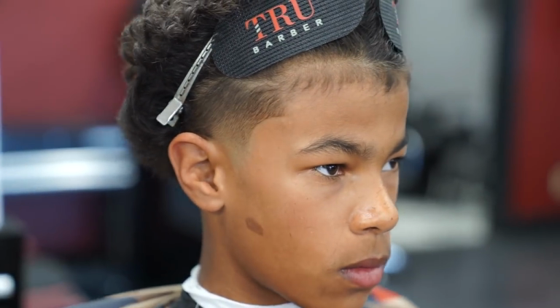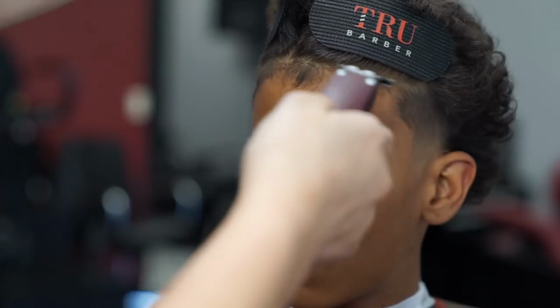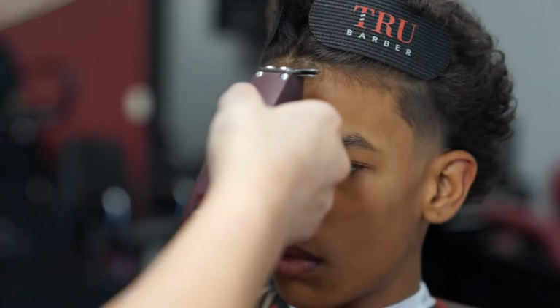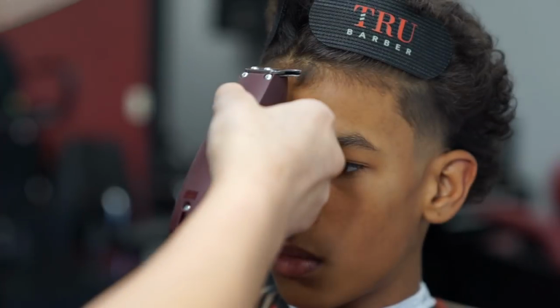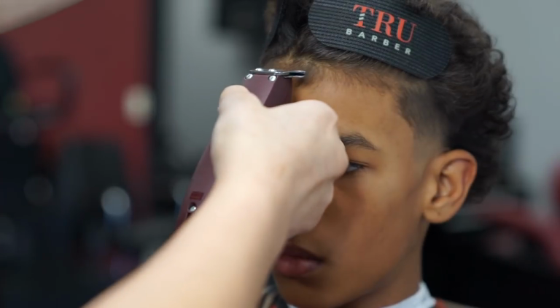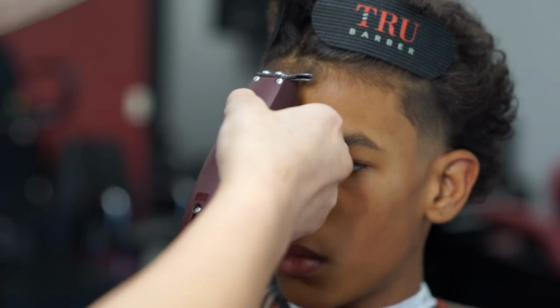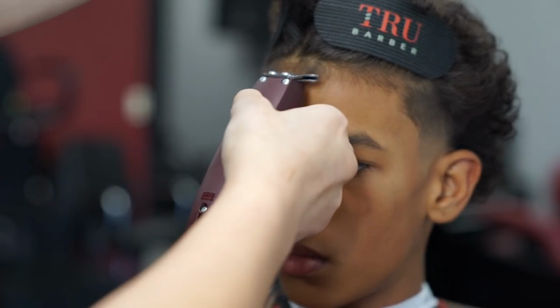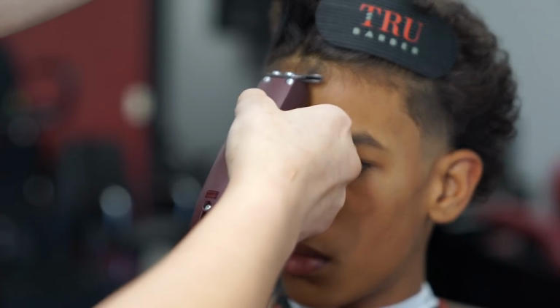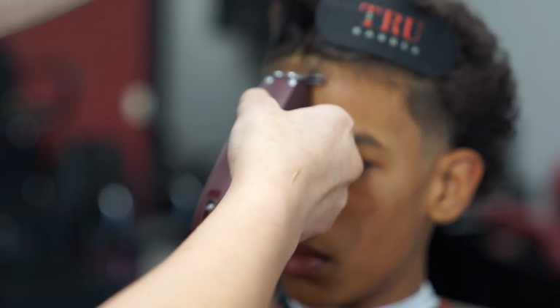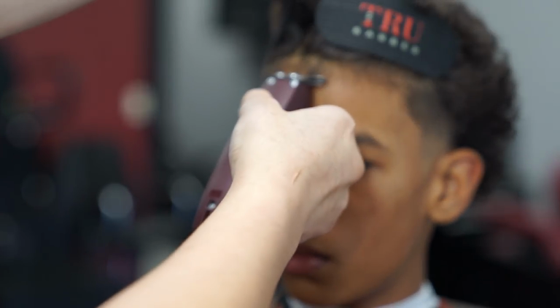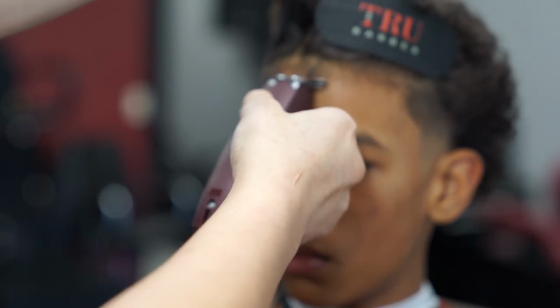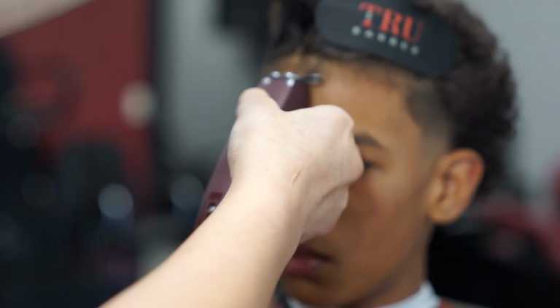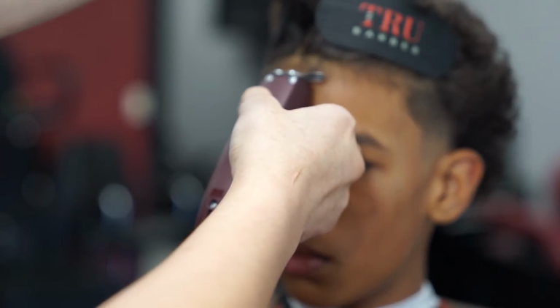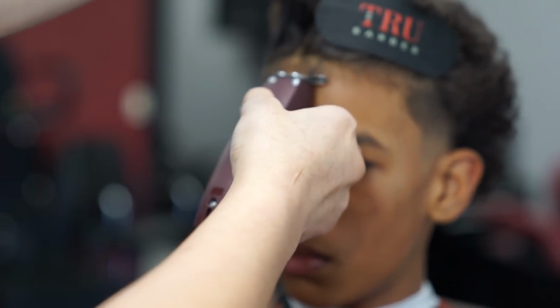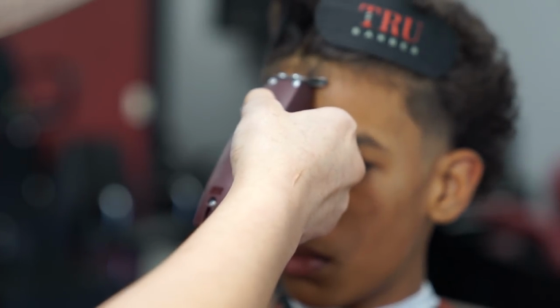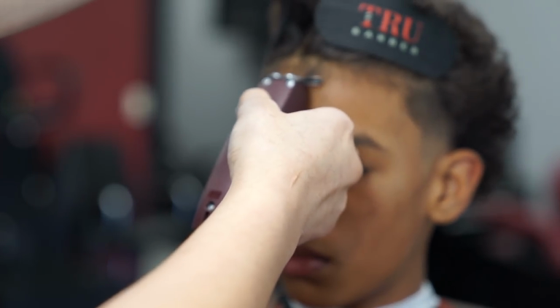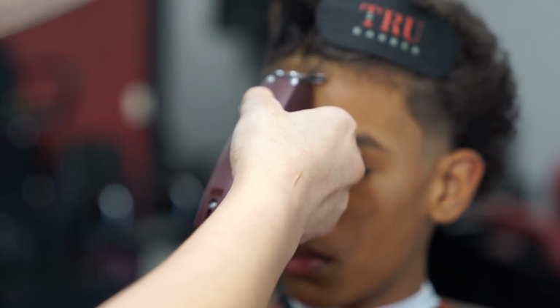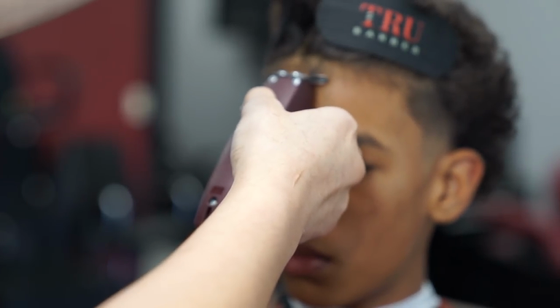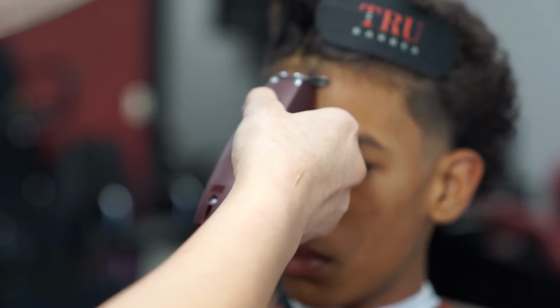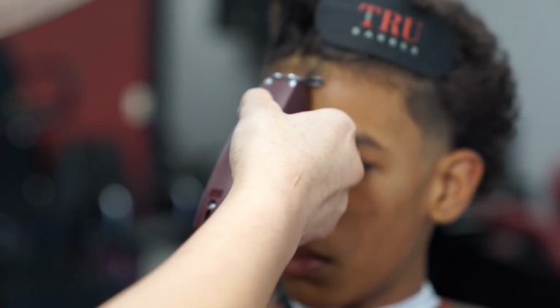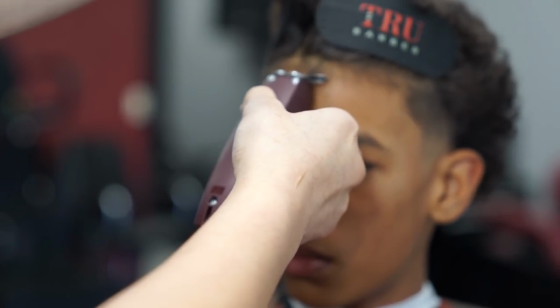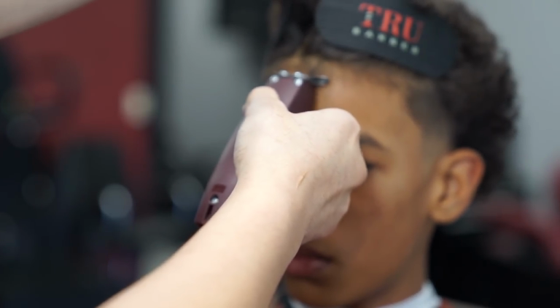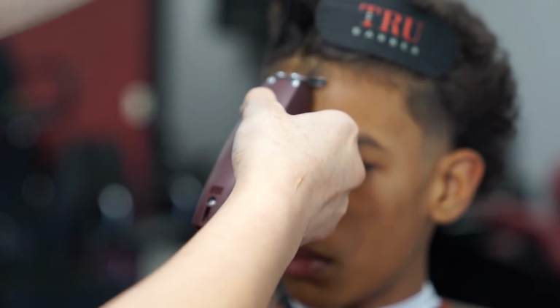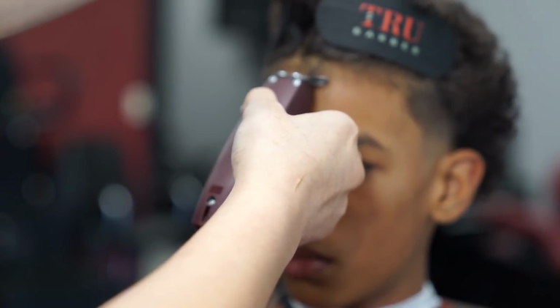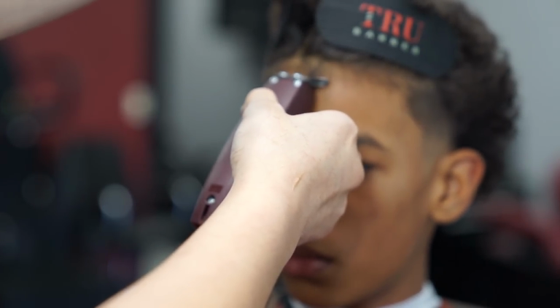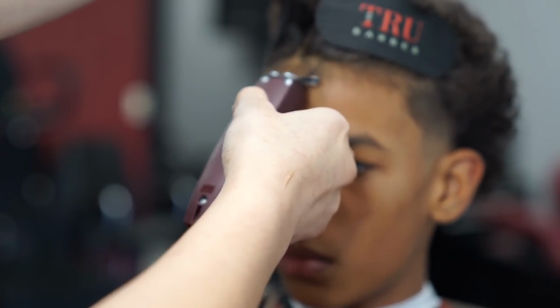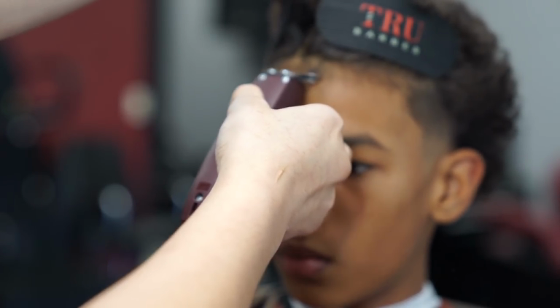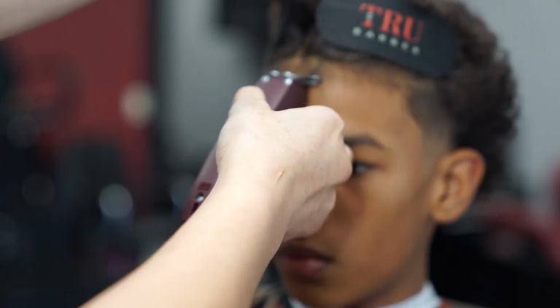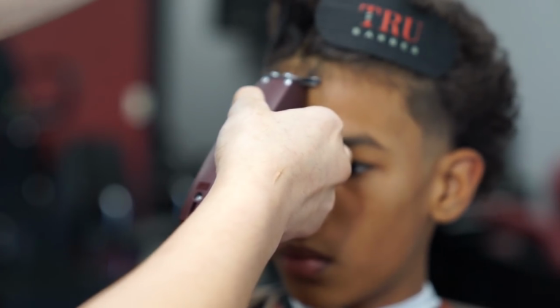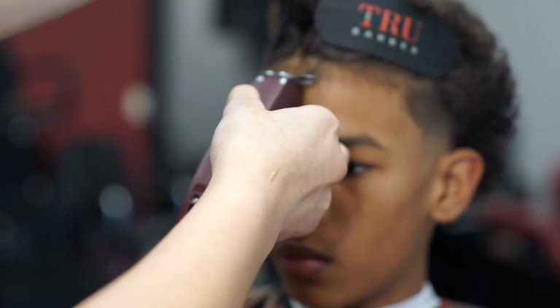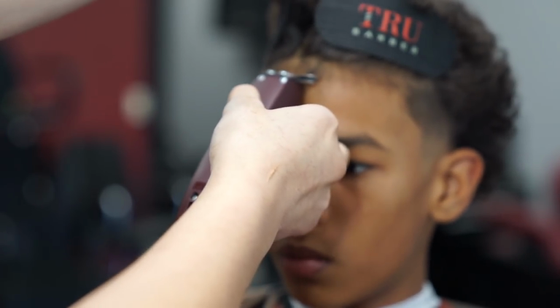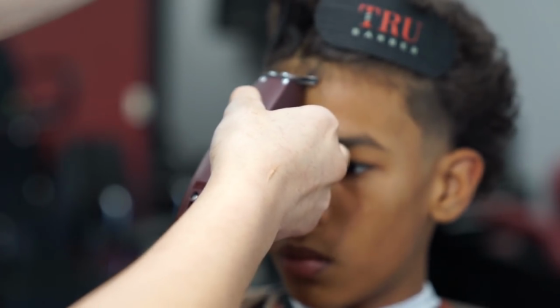For the front lineup, I like to start off dead center of his forehead and work my way to the edges of his hairline.